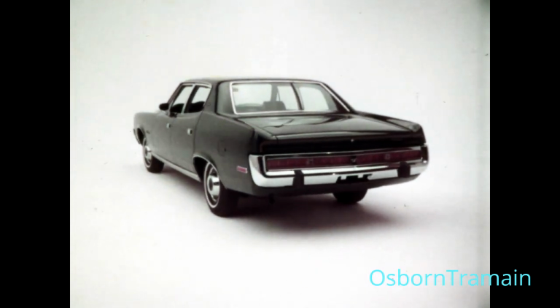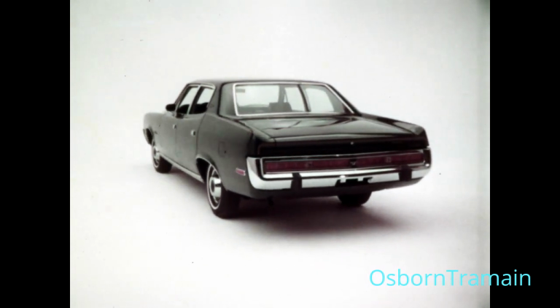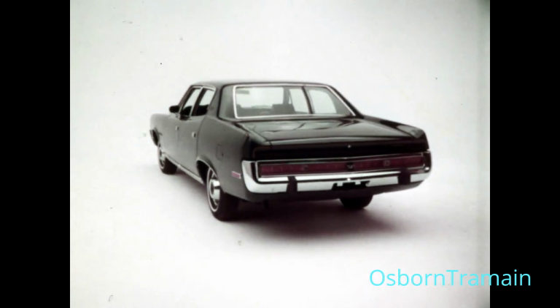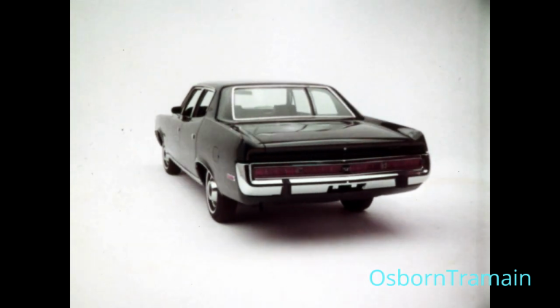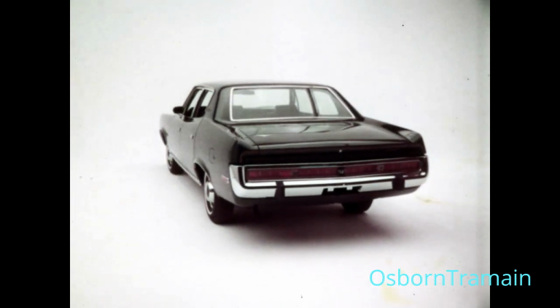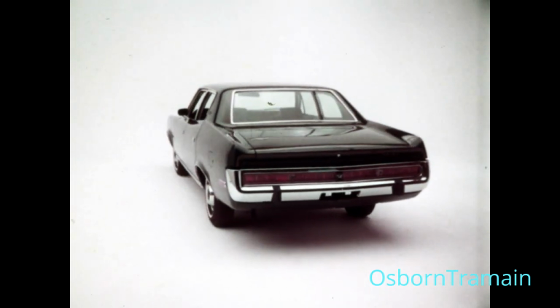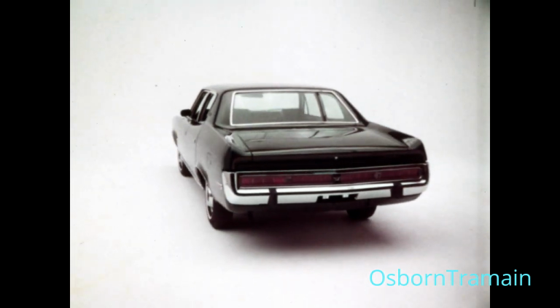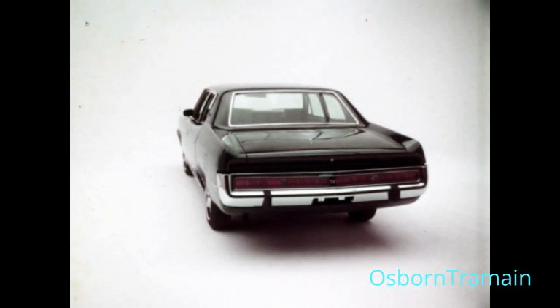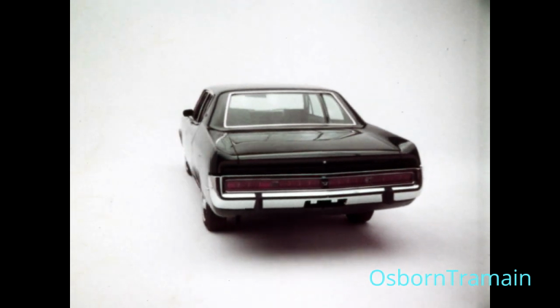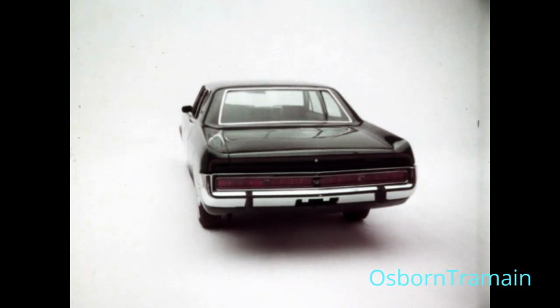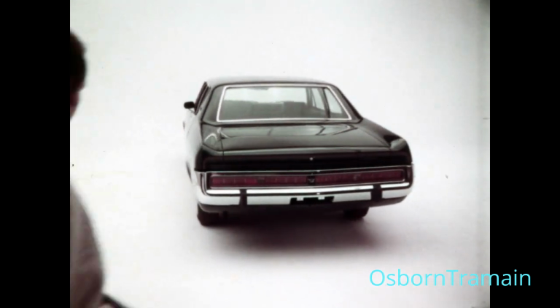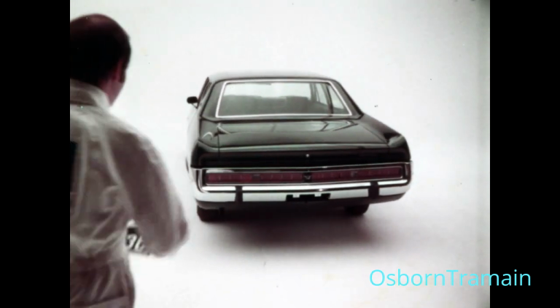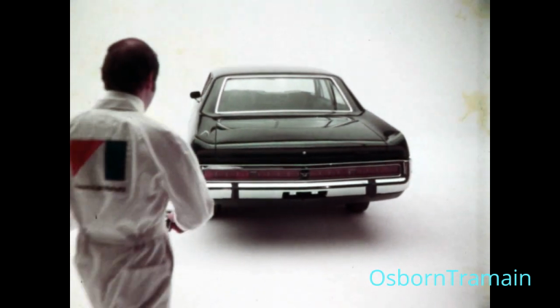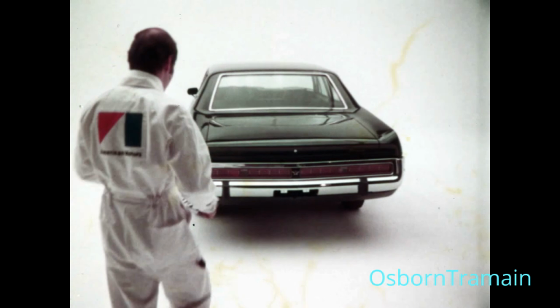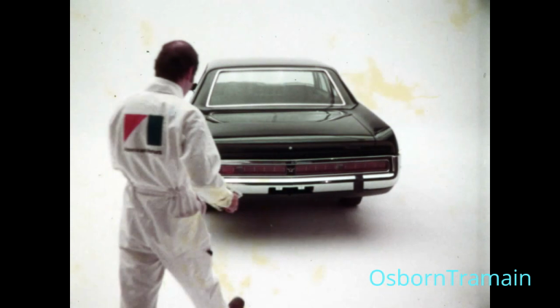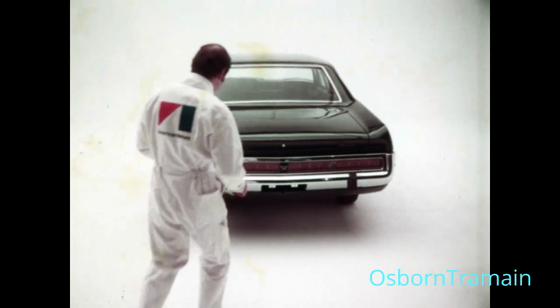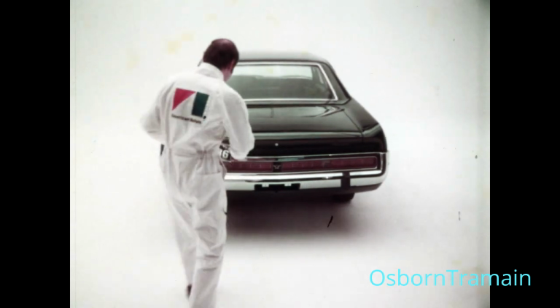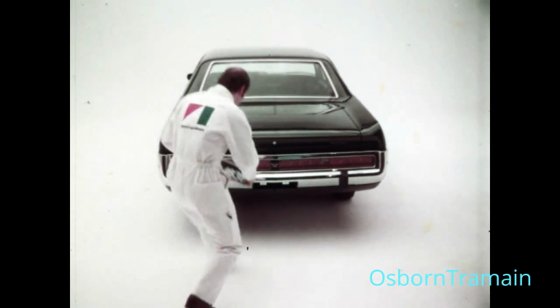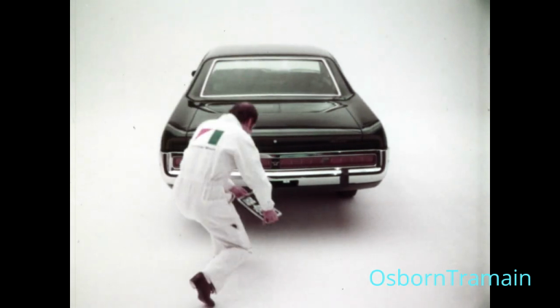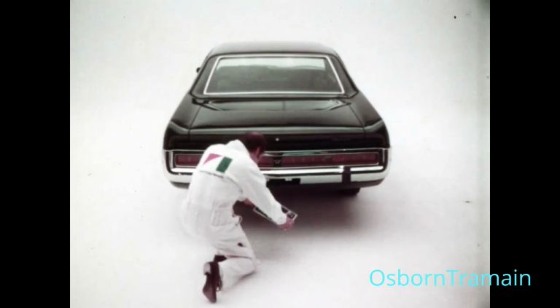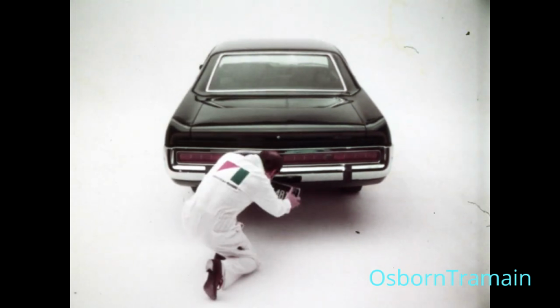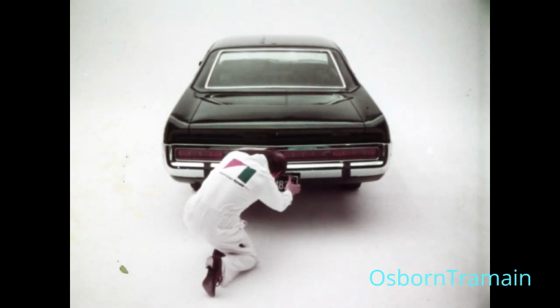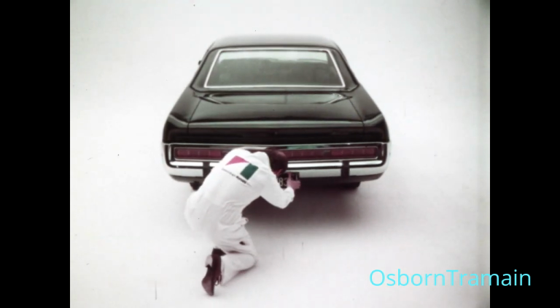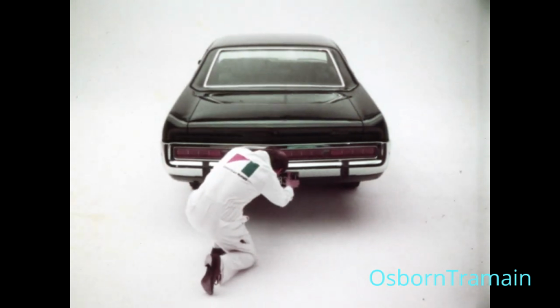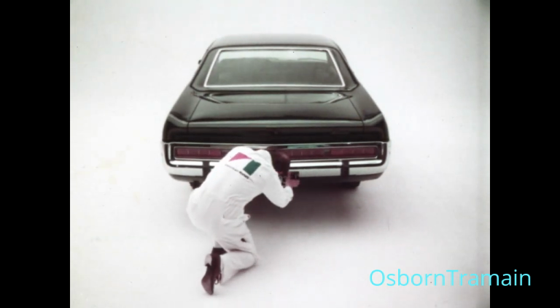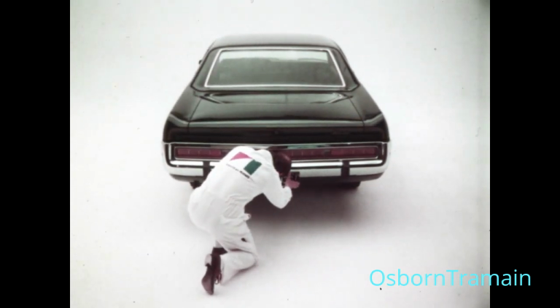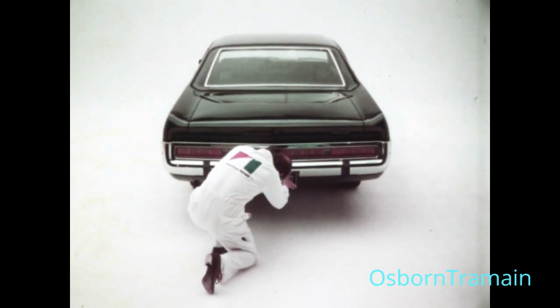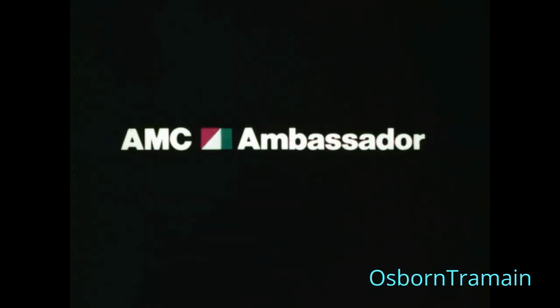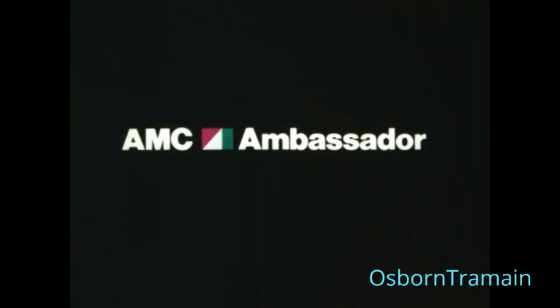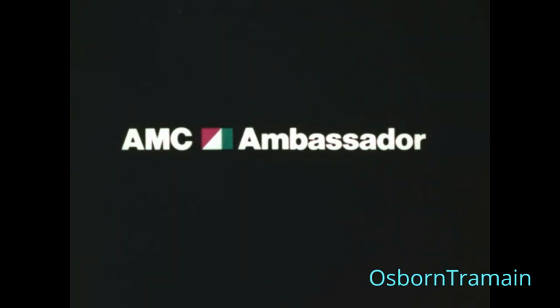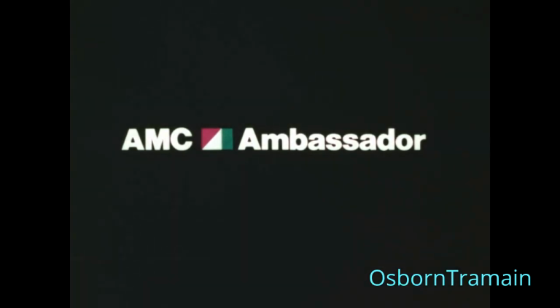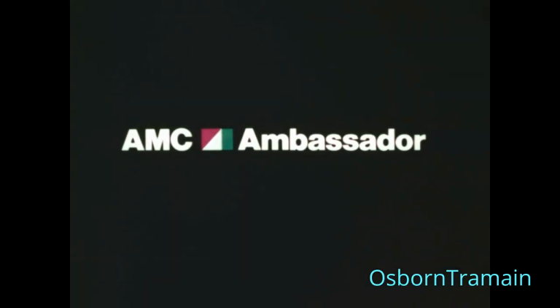Everything you probably want on the car comes standard. Well, almost everything. And that will install free. AMC Ambassador.